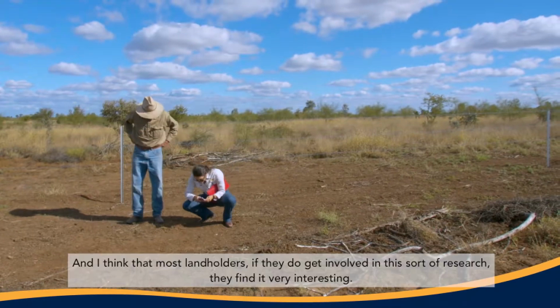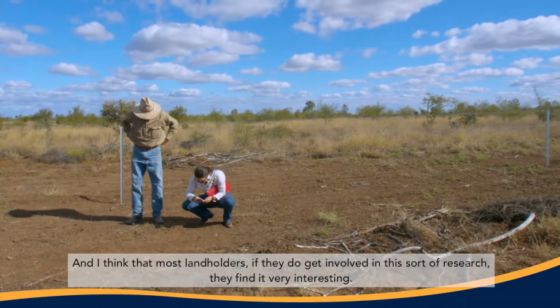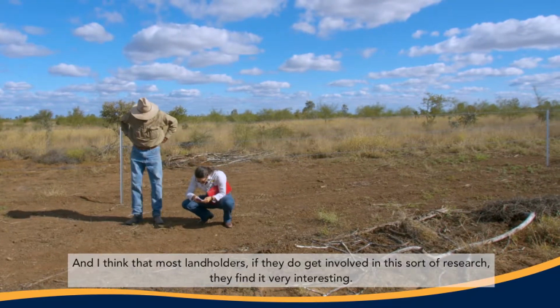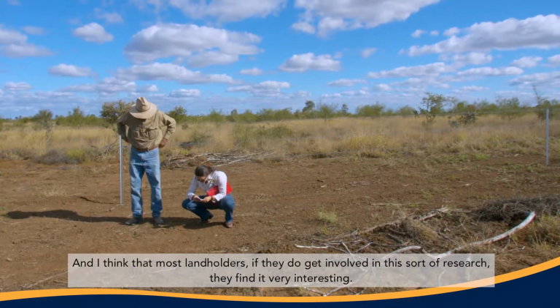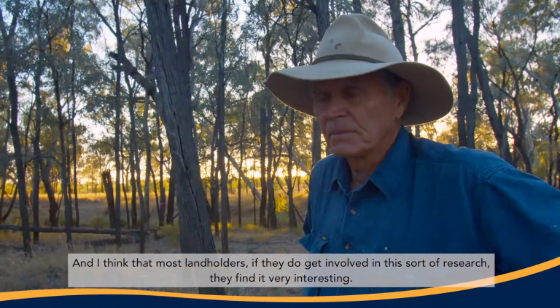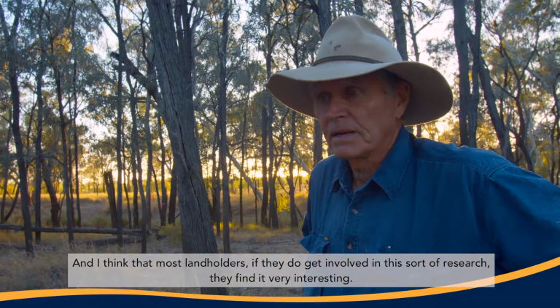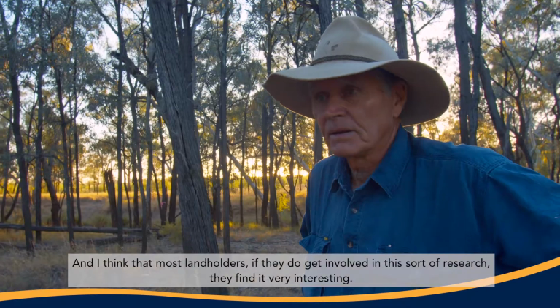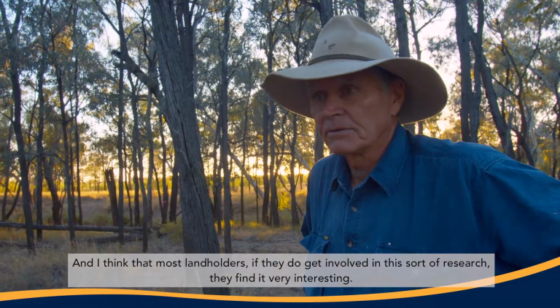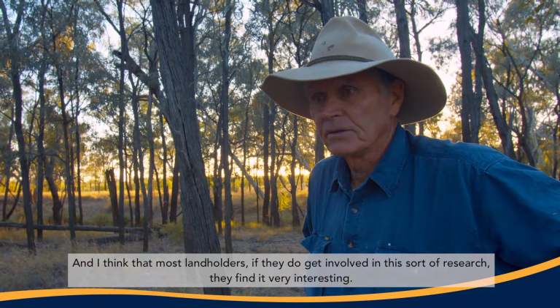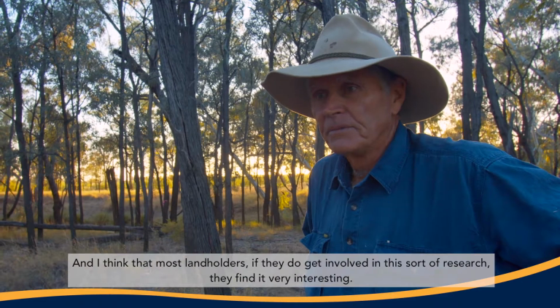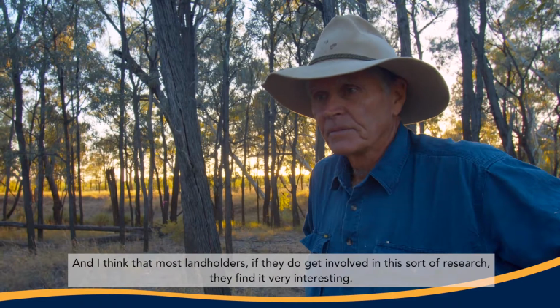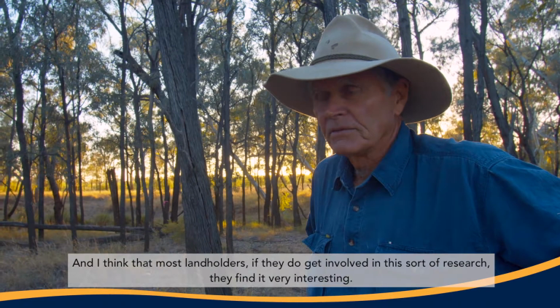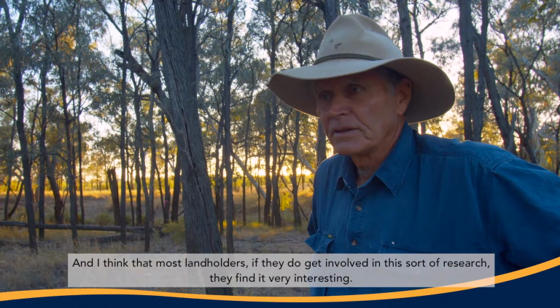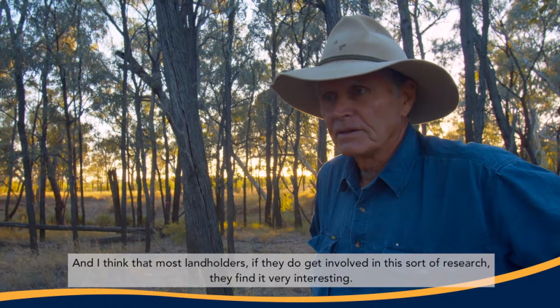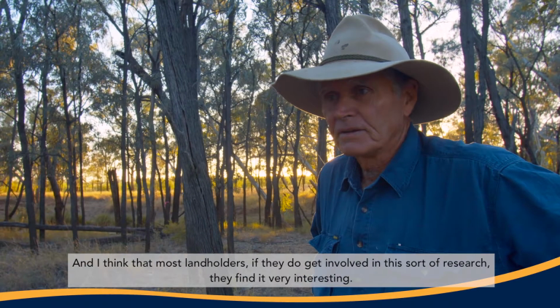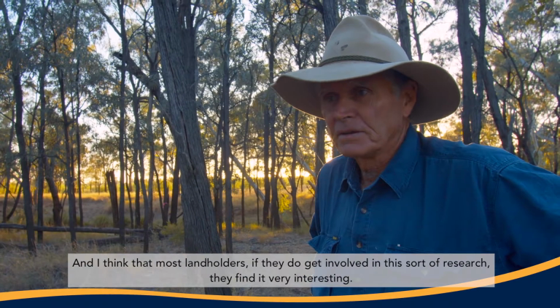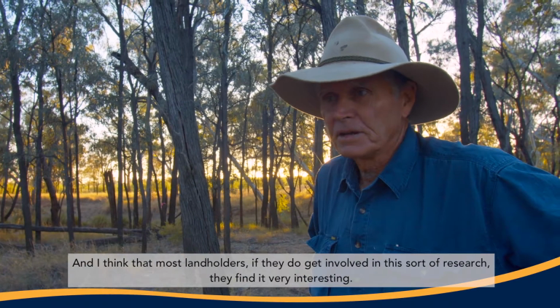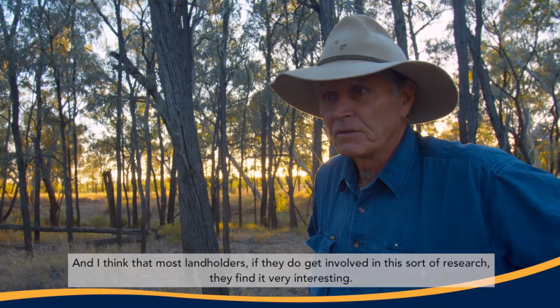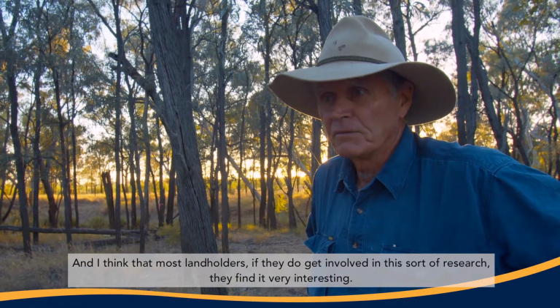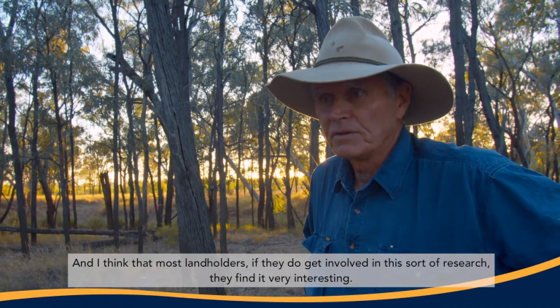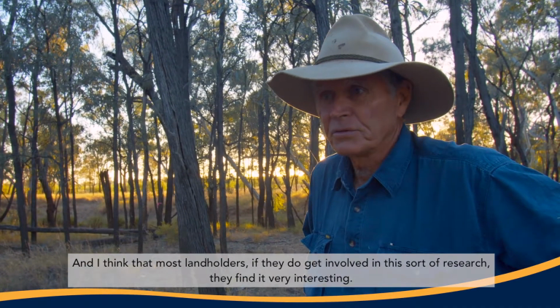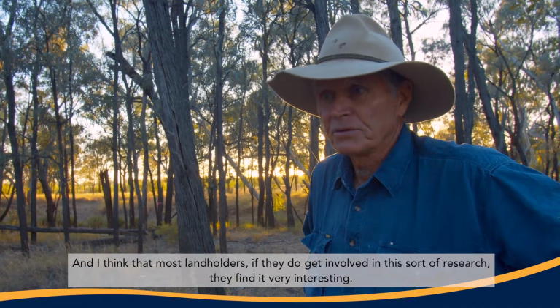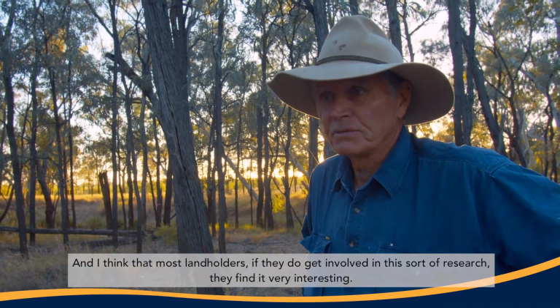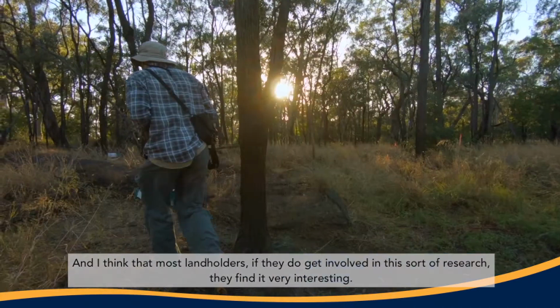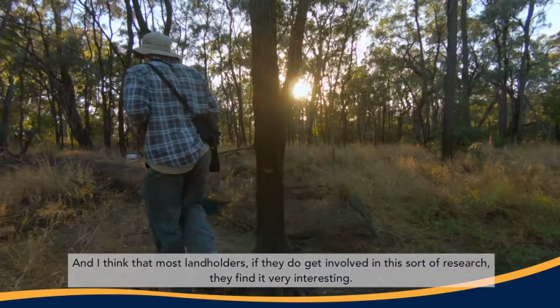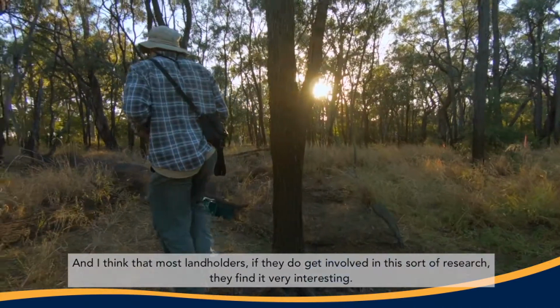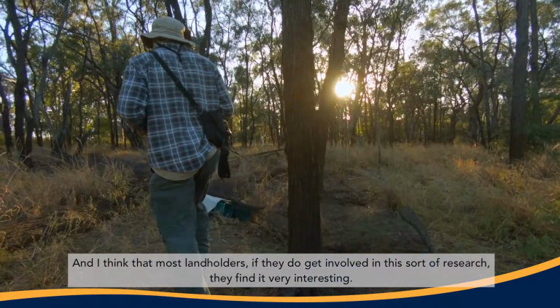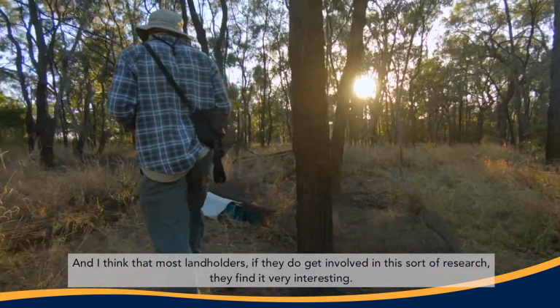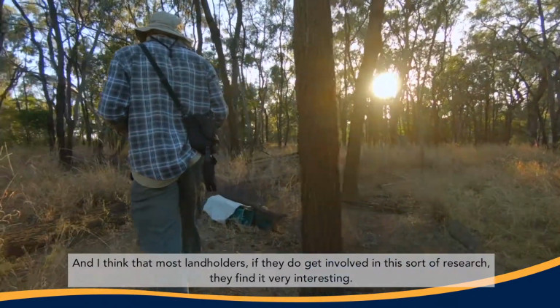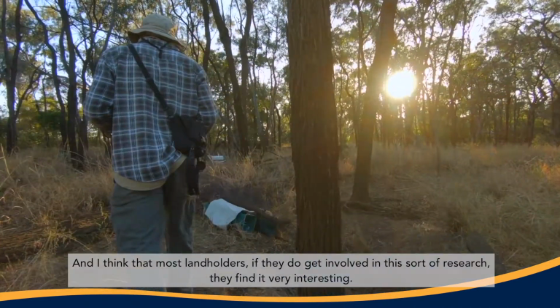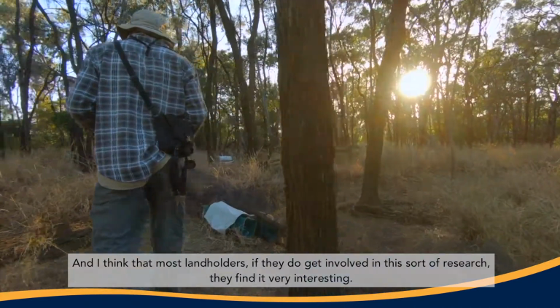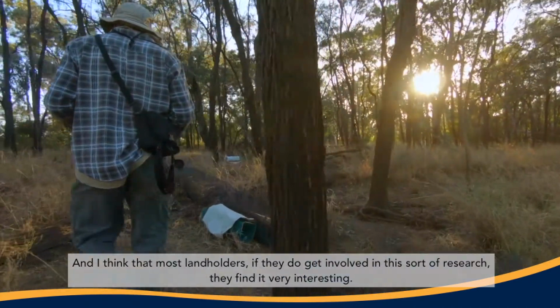I think most landholders, if they do get involved in this sort of research, find it very interesting.